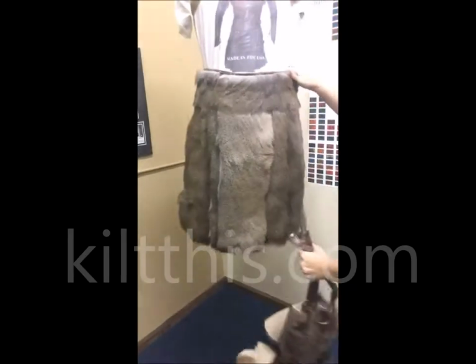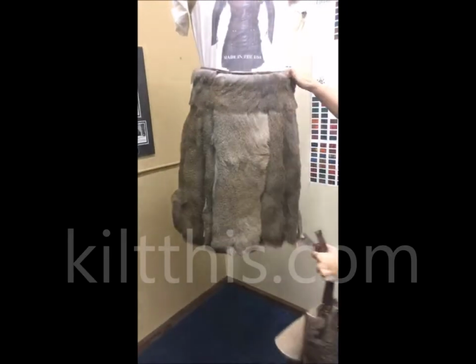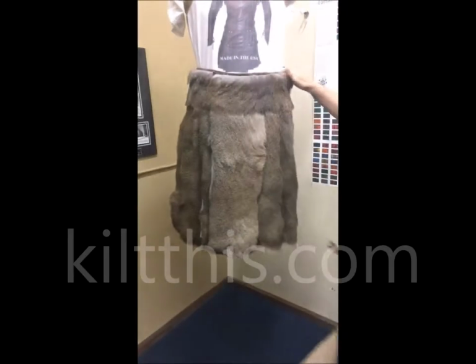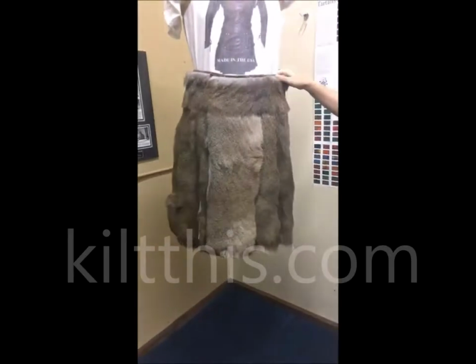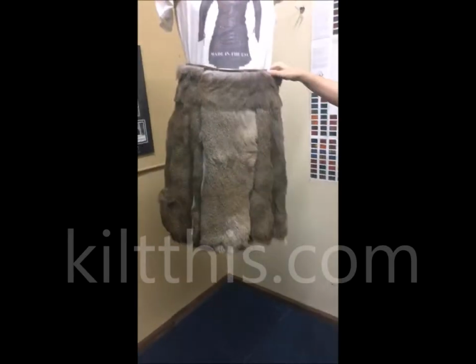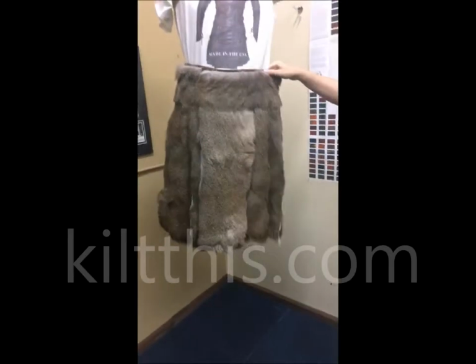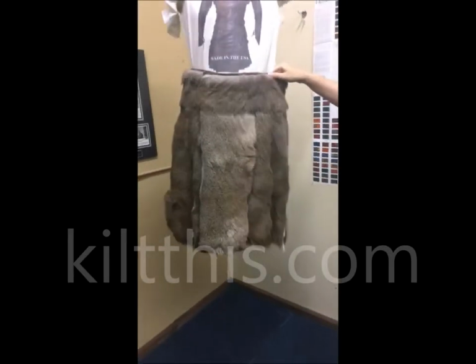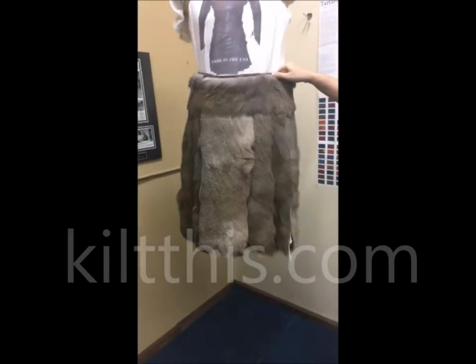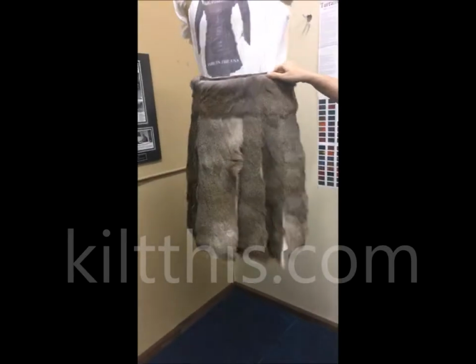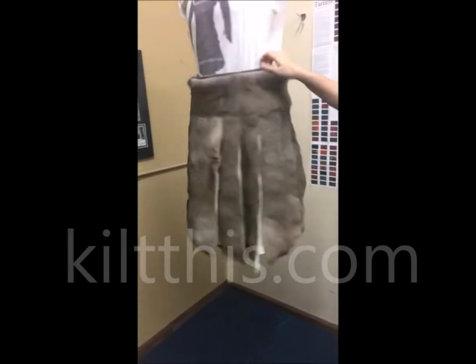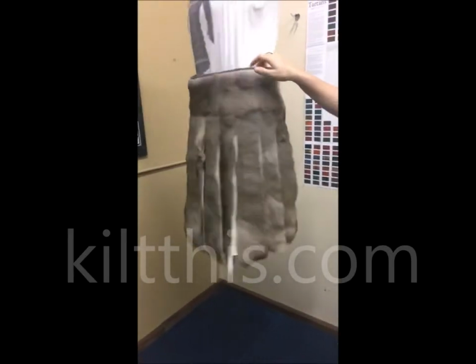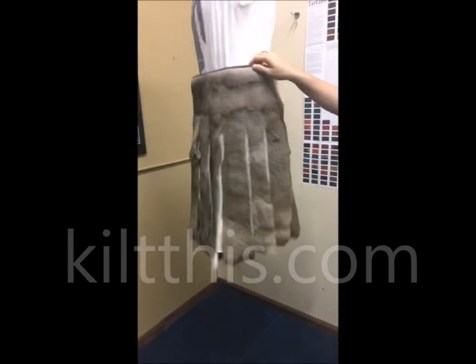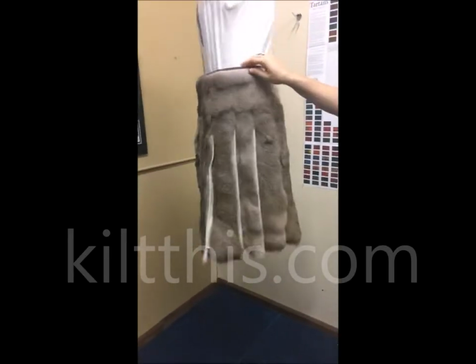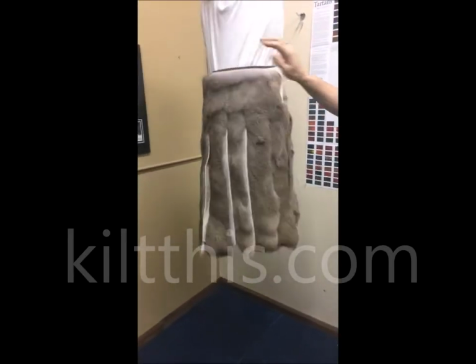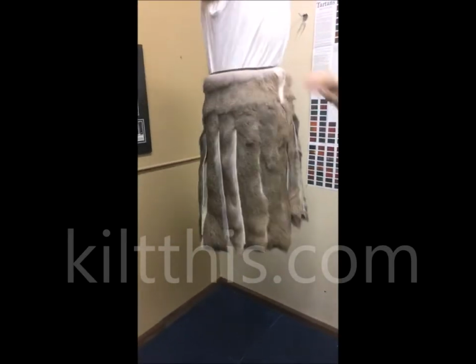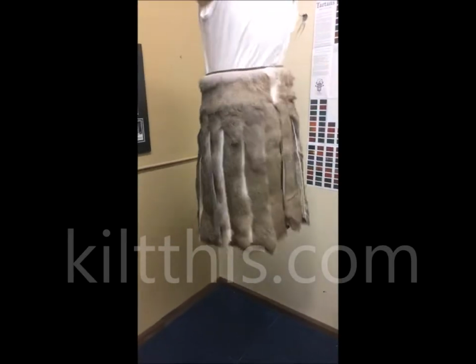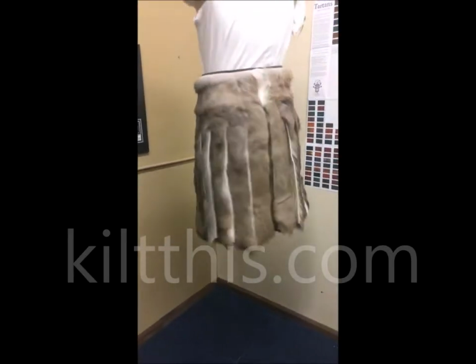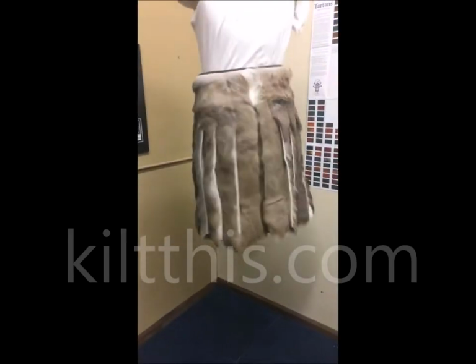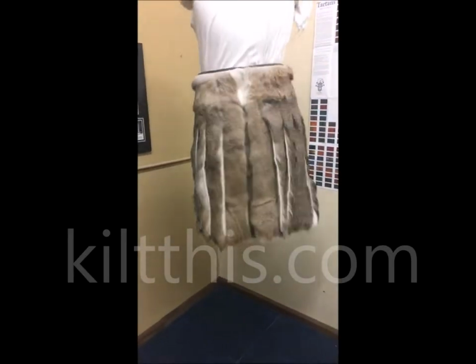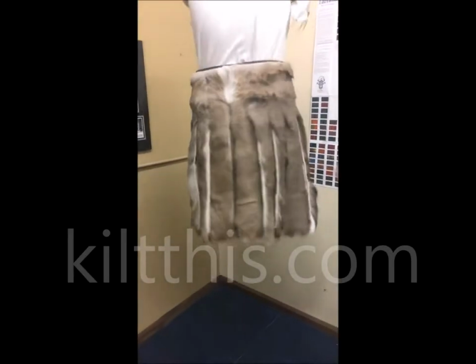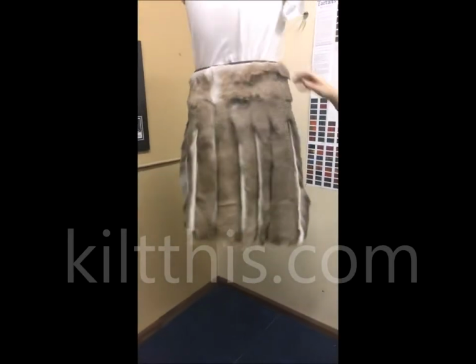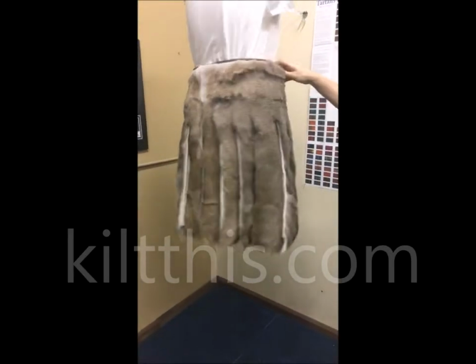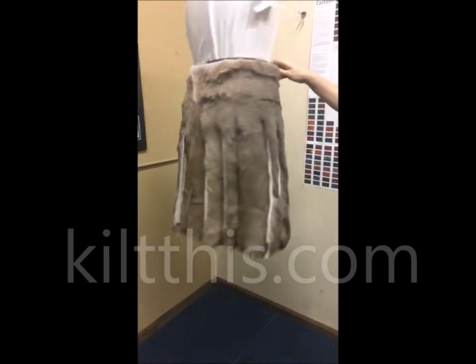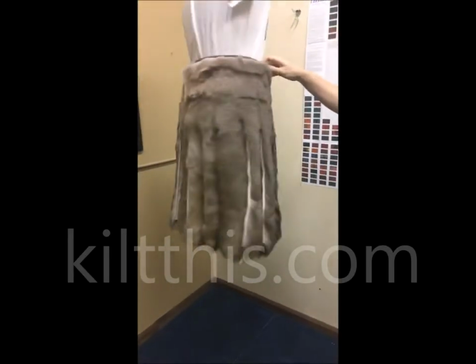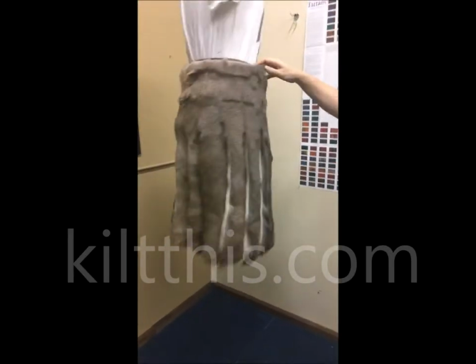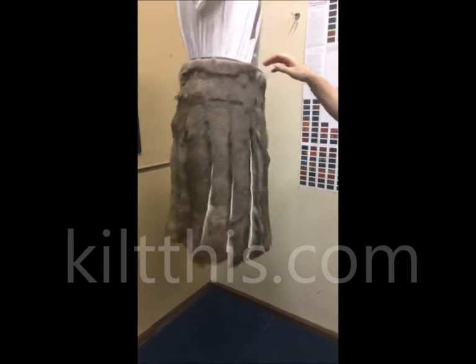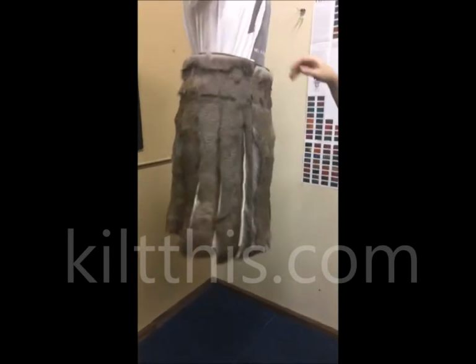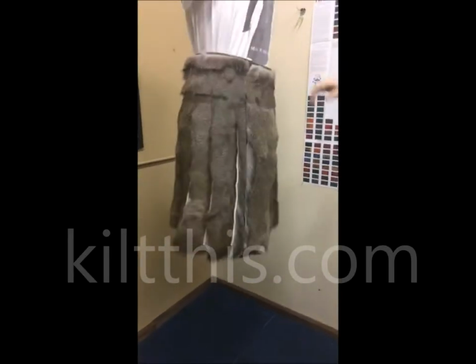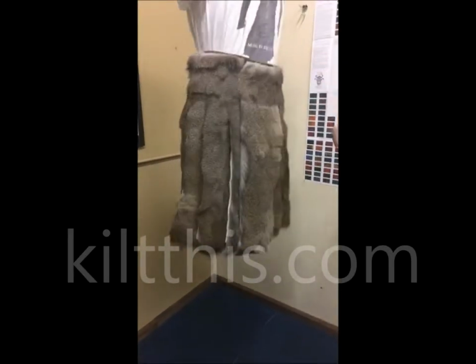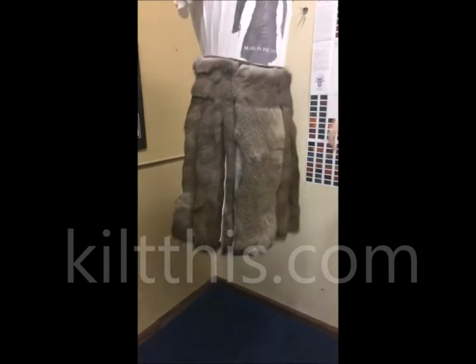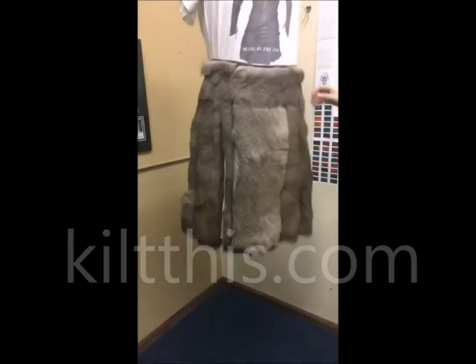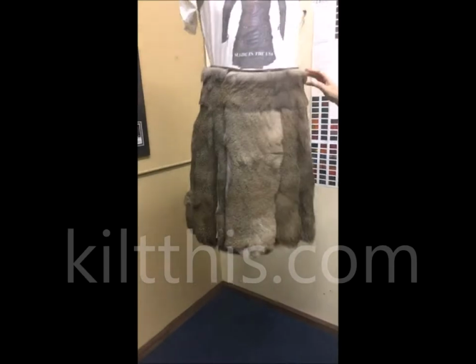This is what it looks like with no front panel.